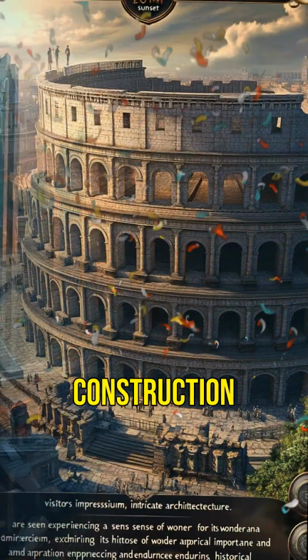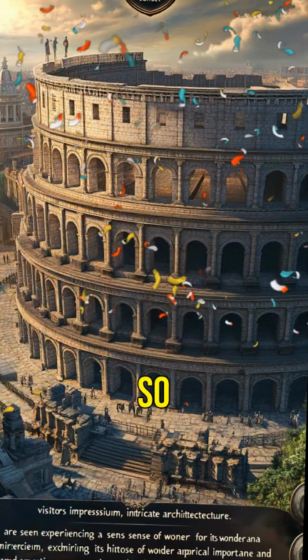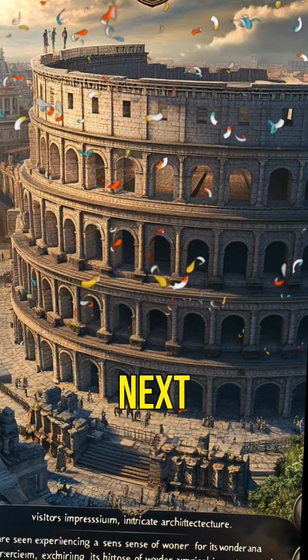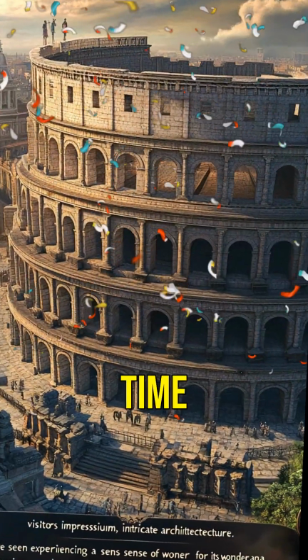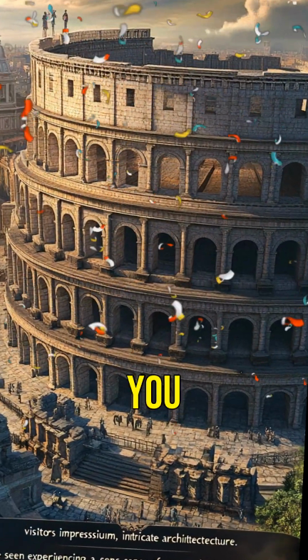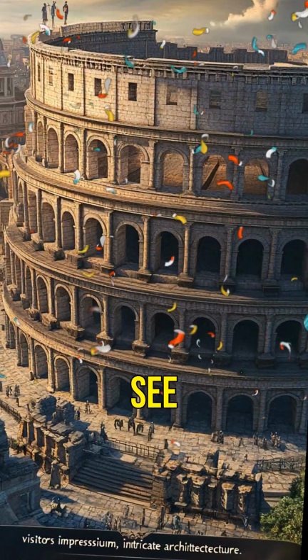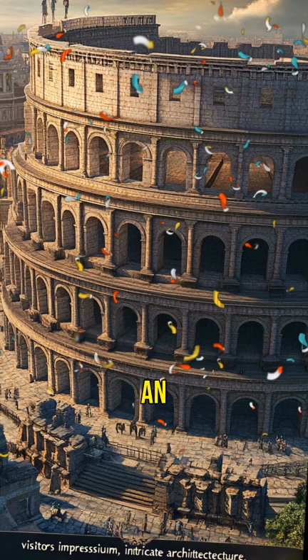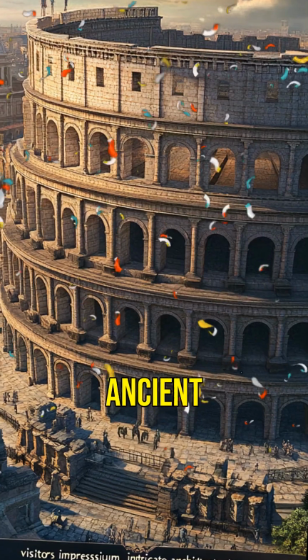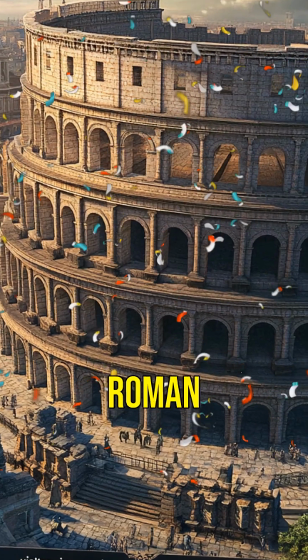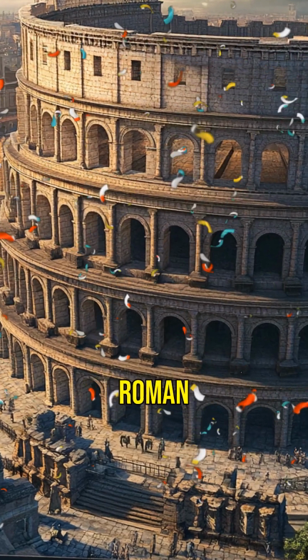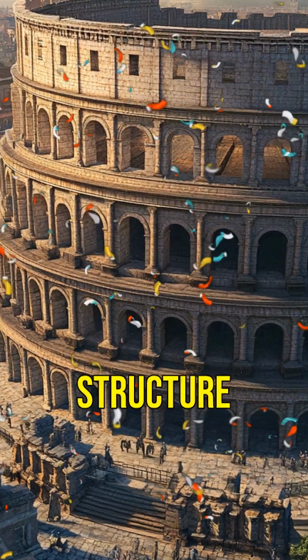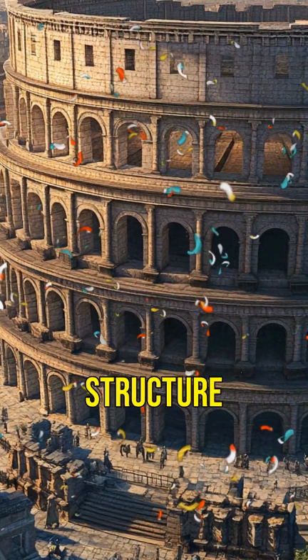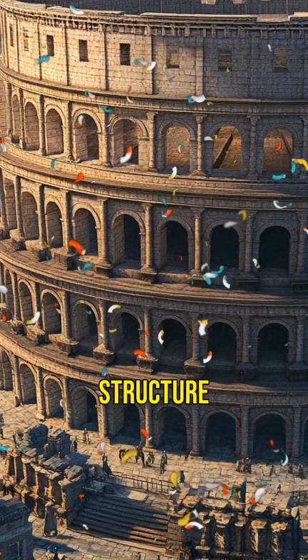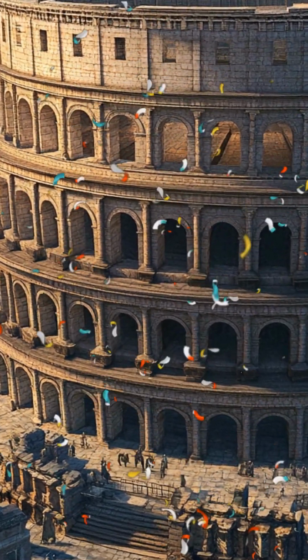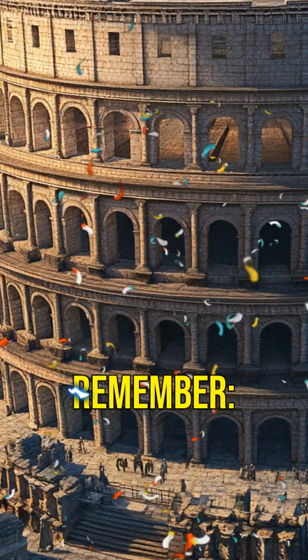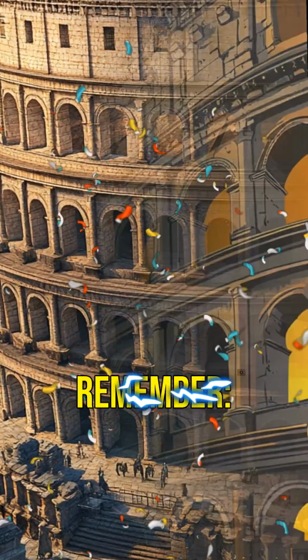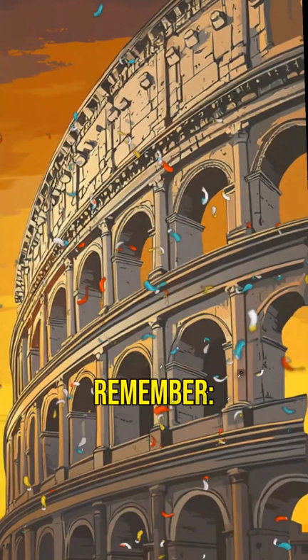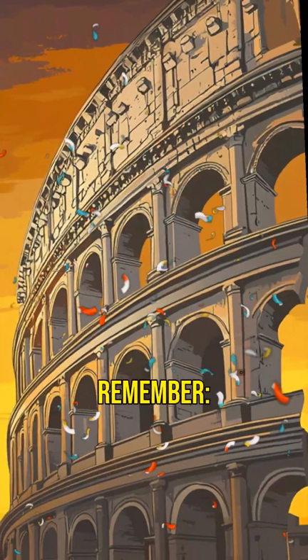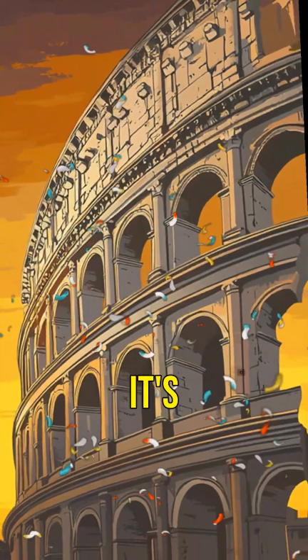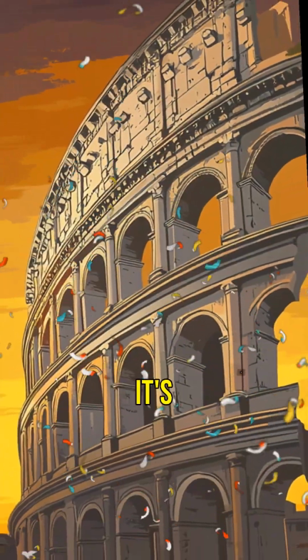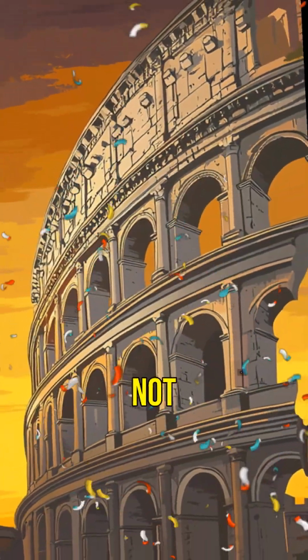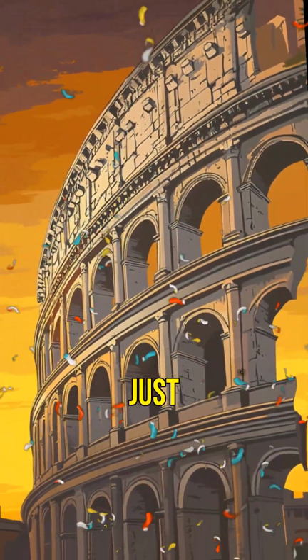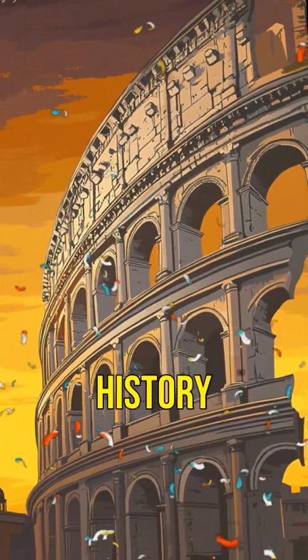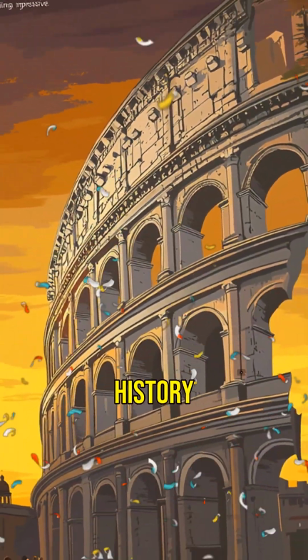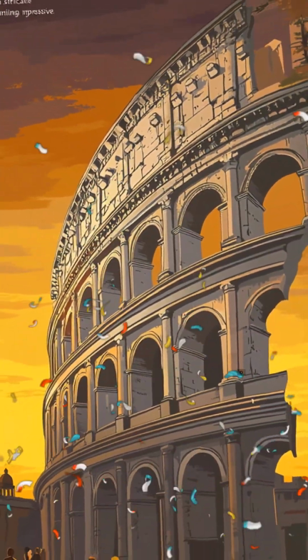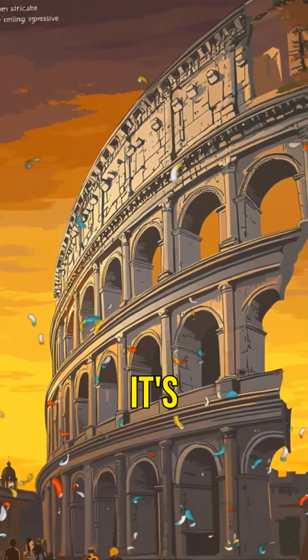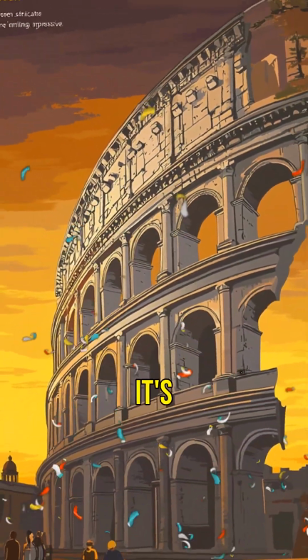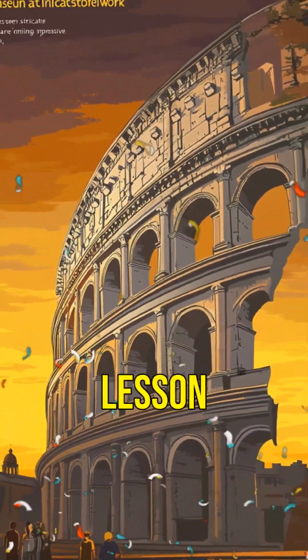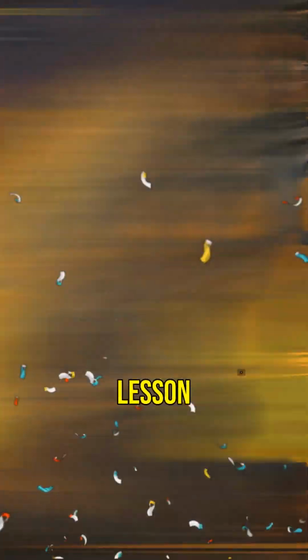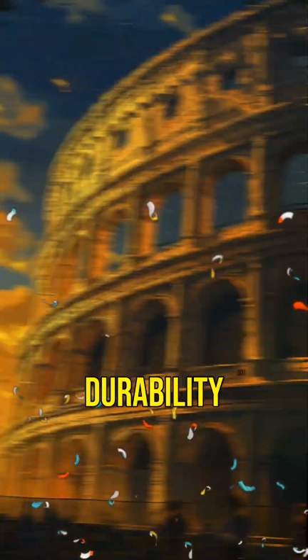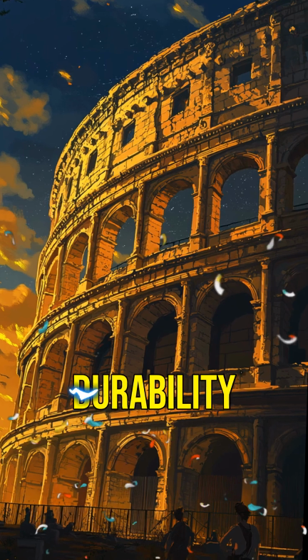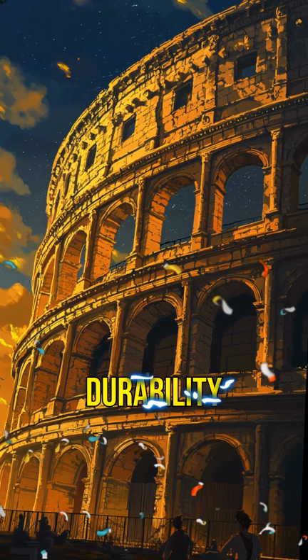So next time you see an ancient Roman structure, remember — it's not just history, it's a lesson in durability.